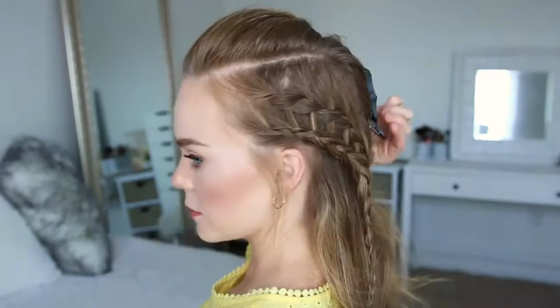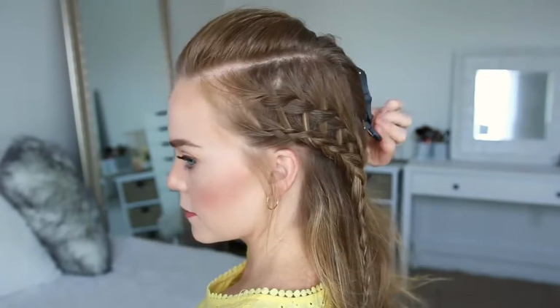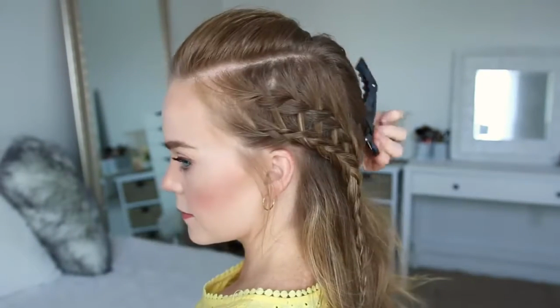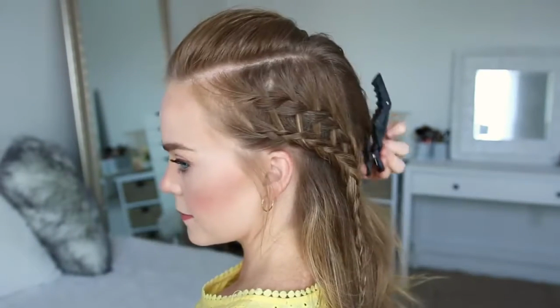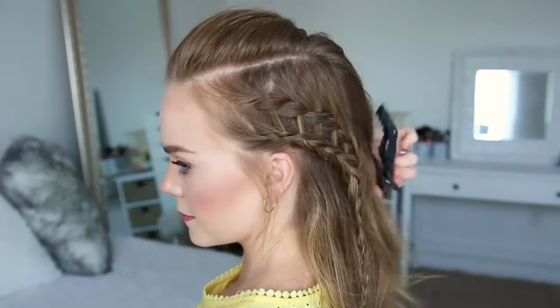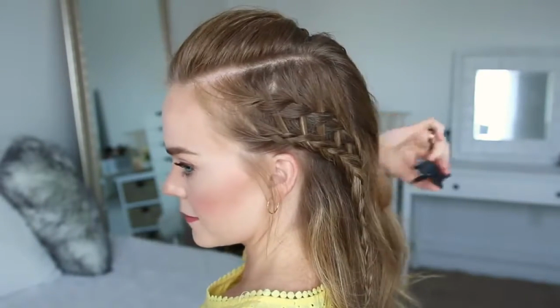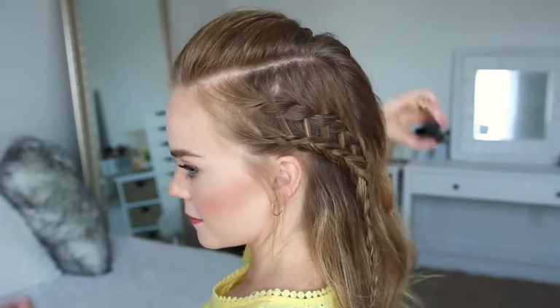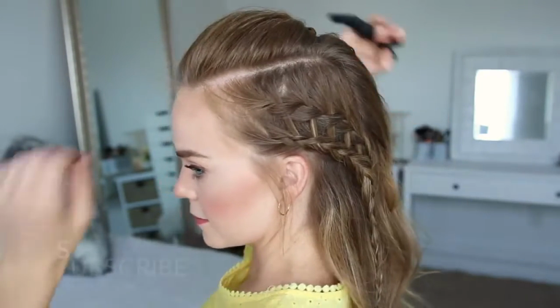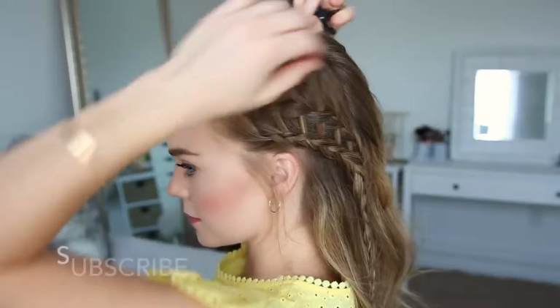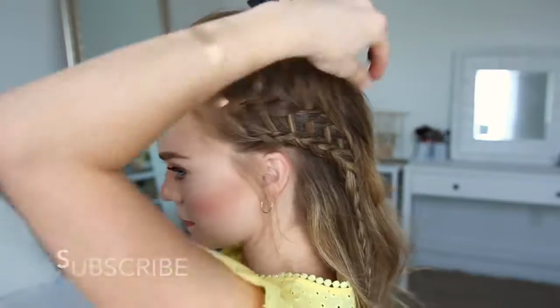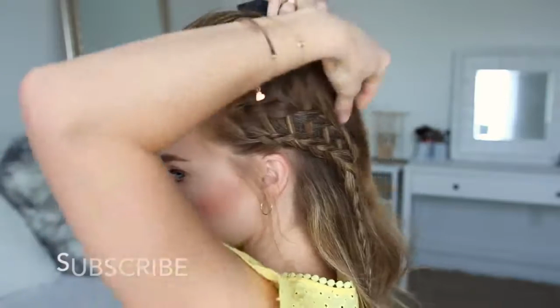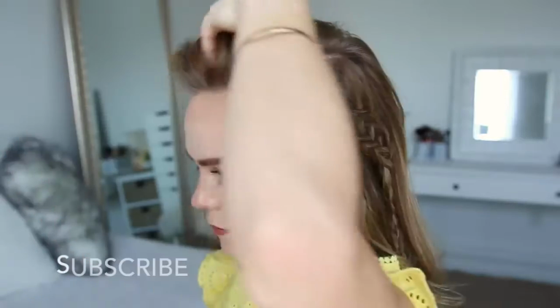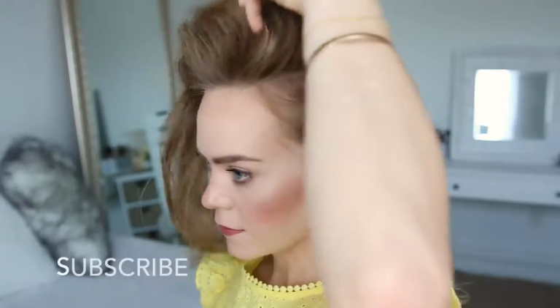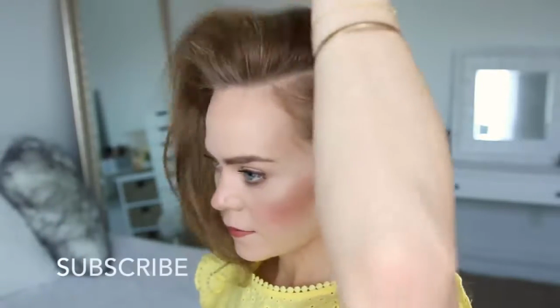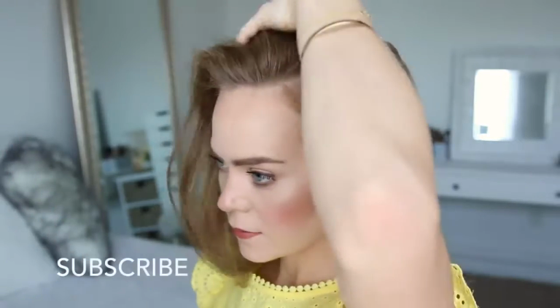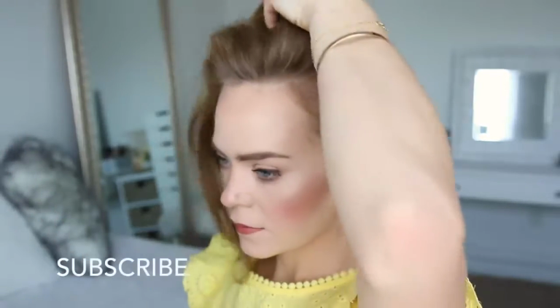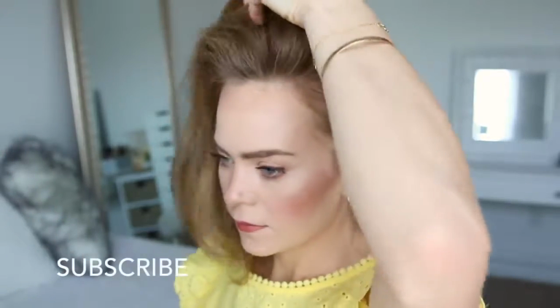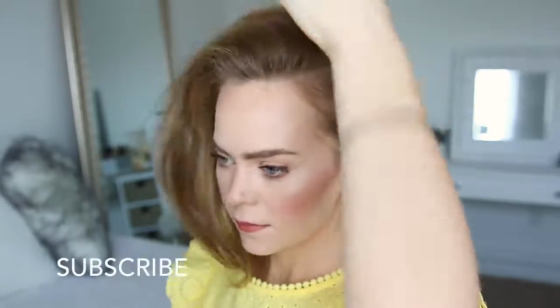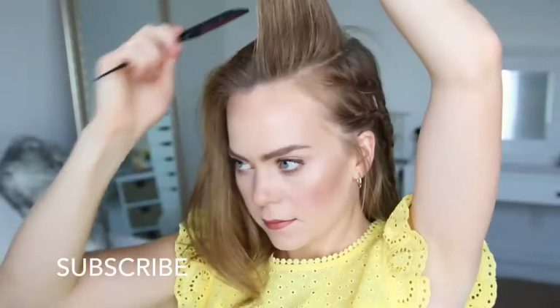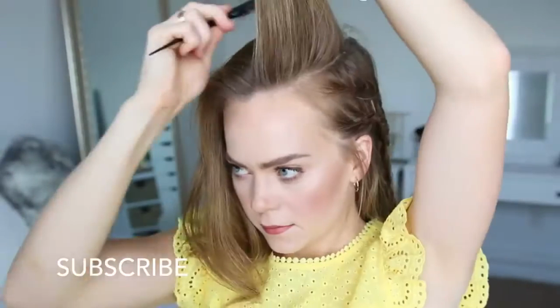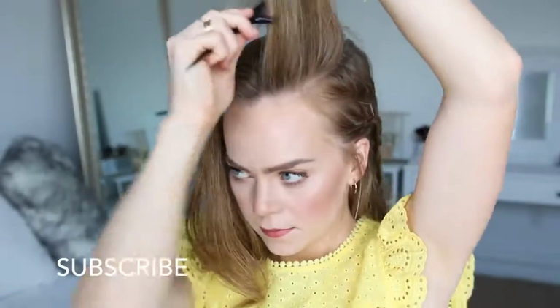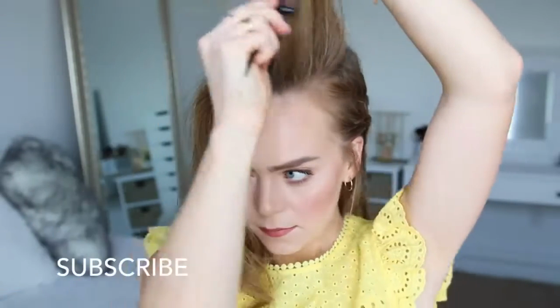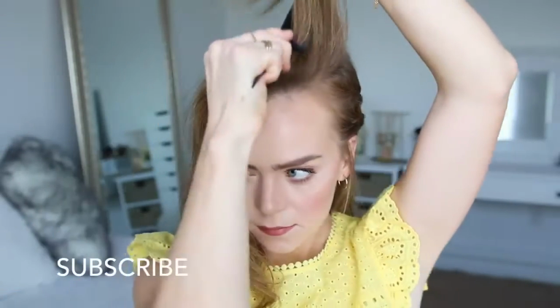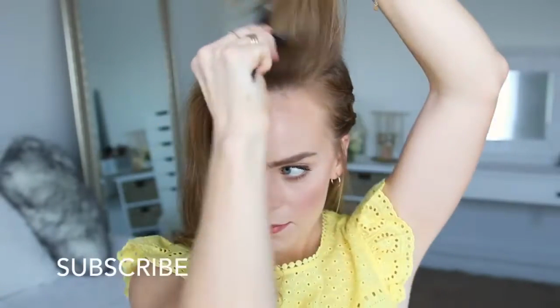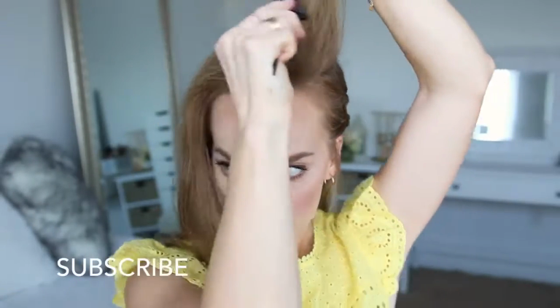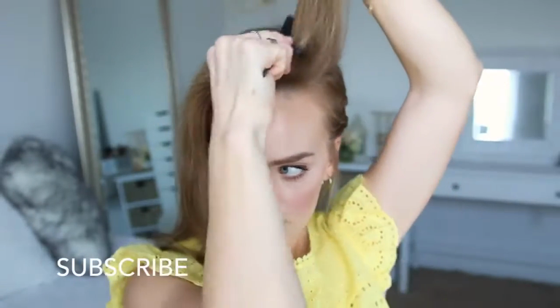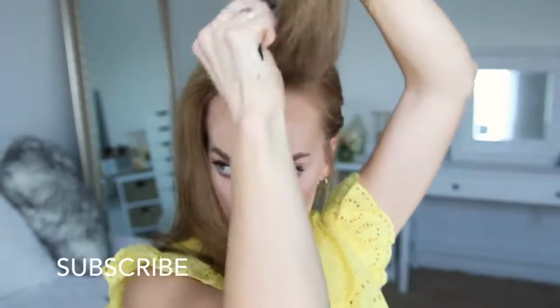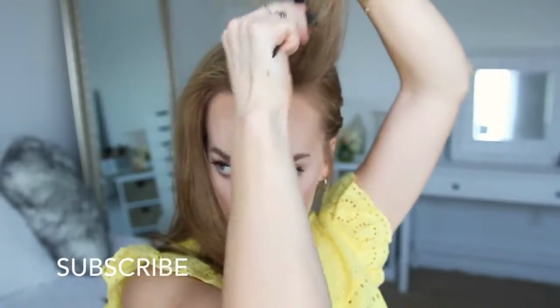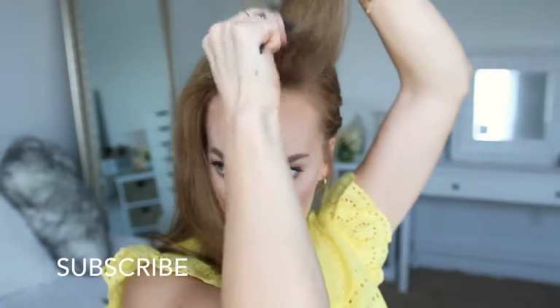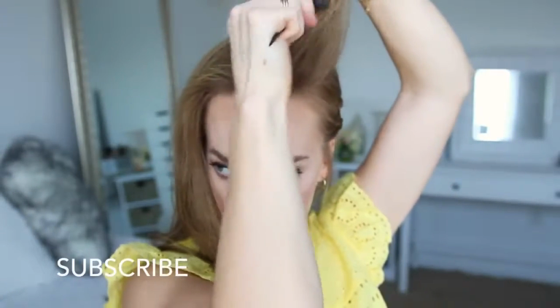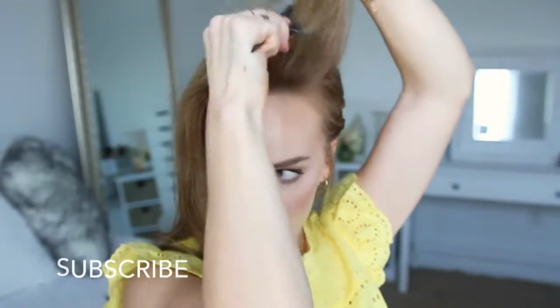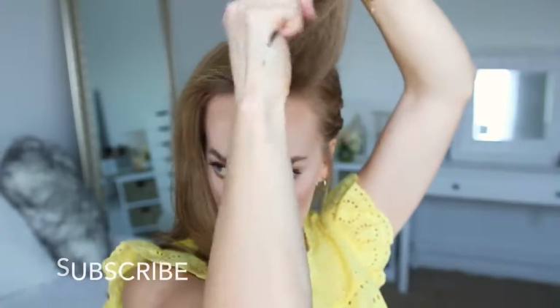Then I'm just going to unclip the rest of the hair, back comb a few sections near the part line to add a little bit of volume, and finish the style.